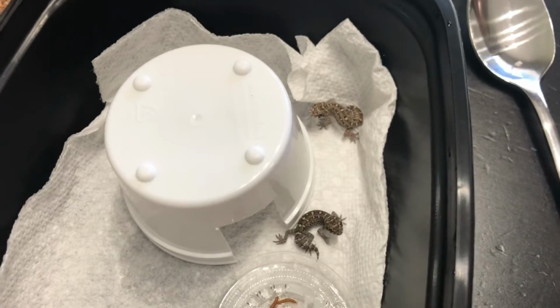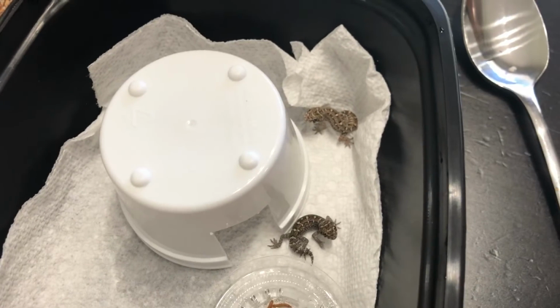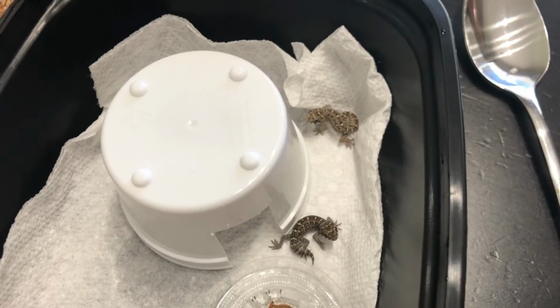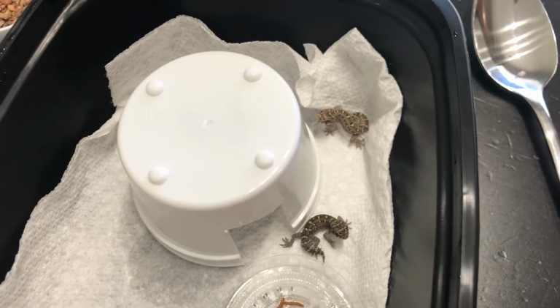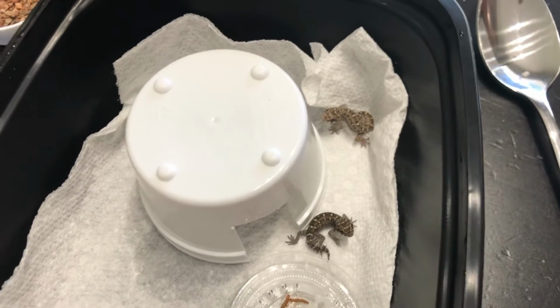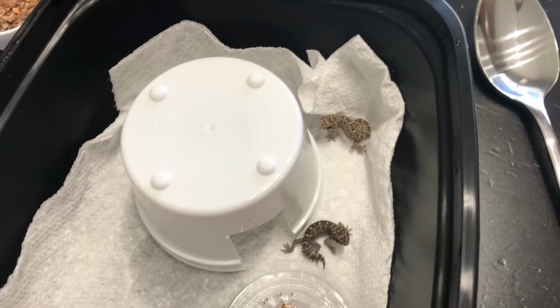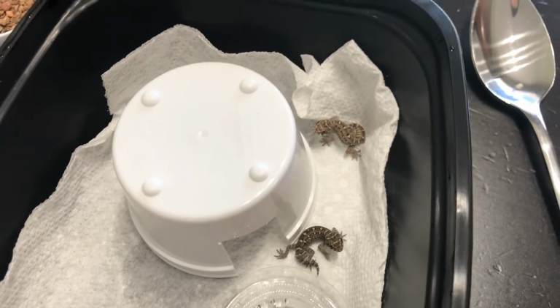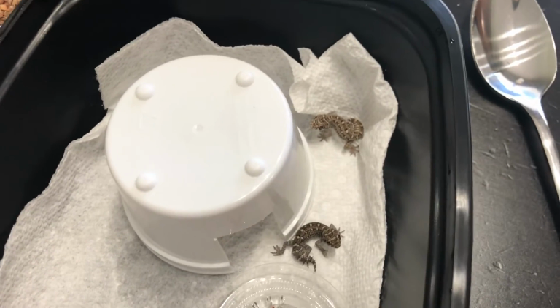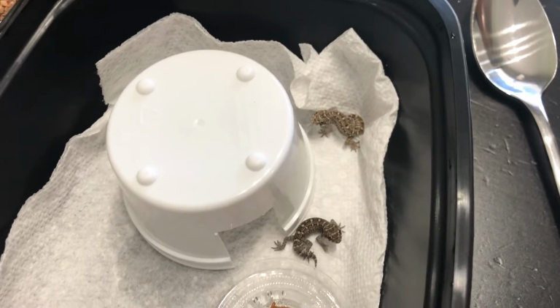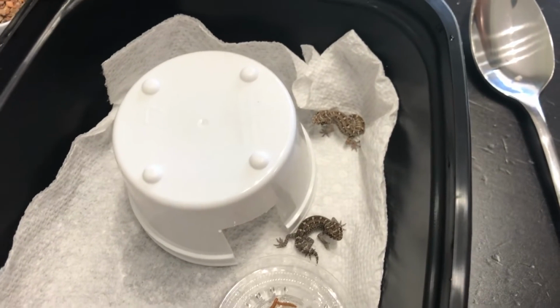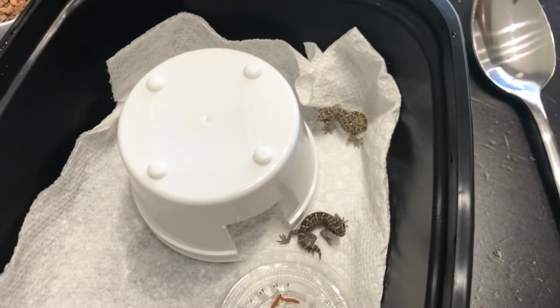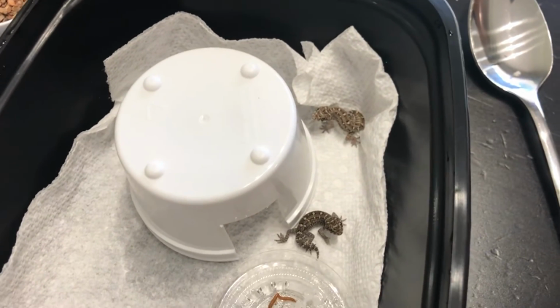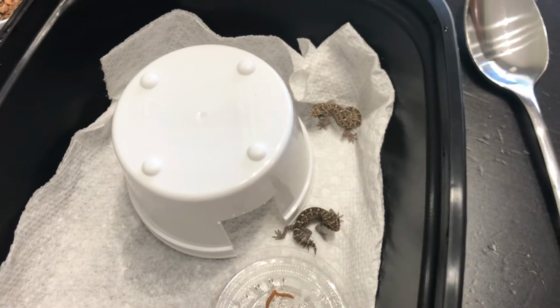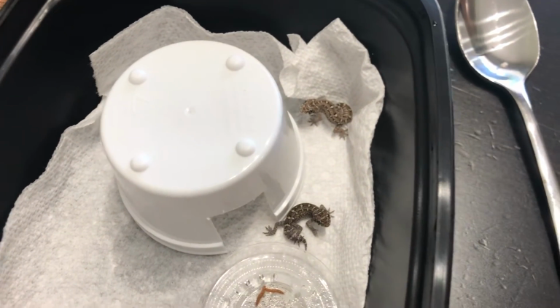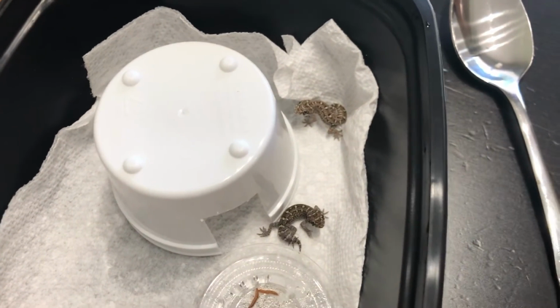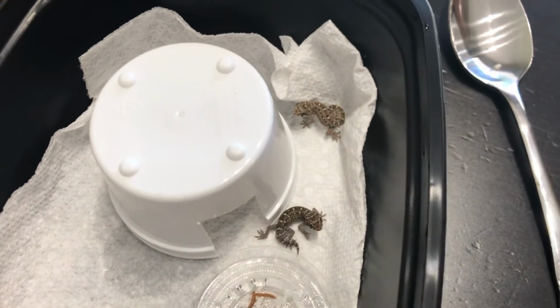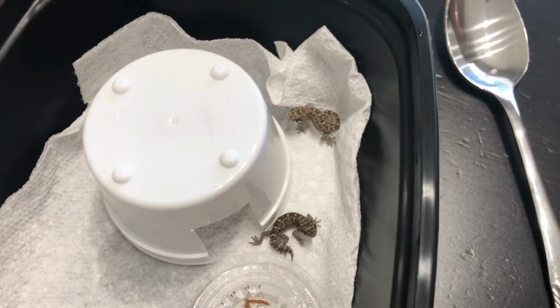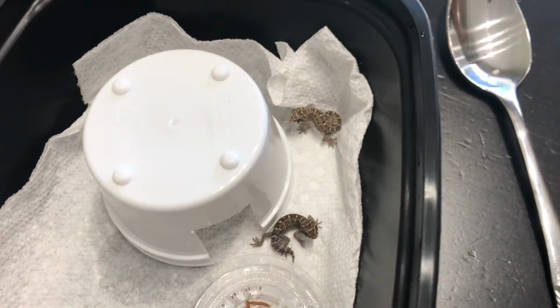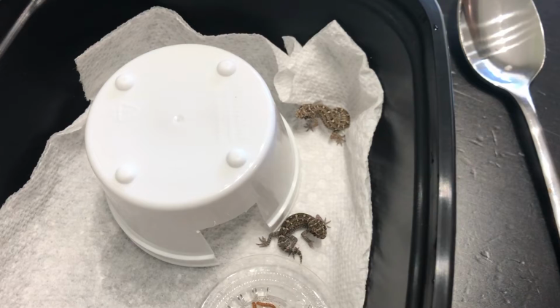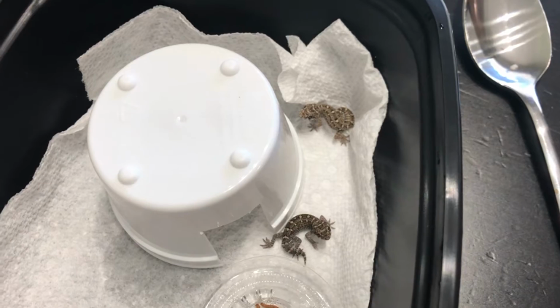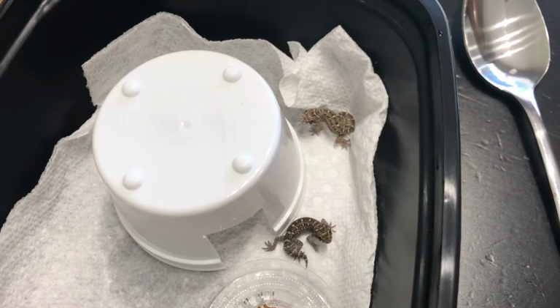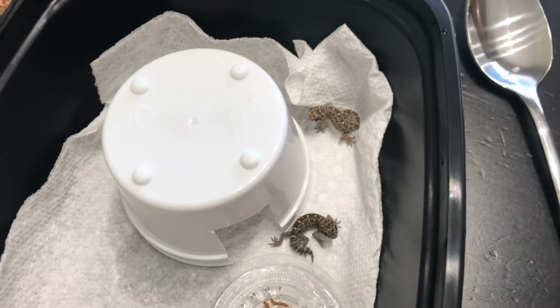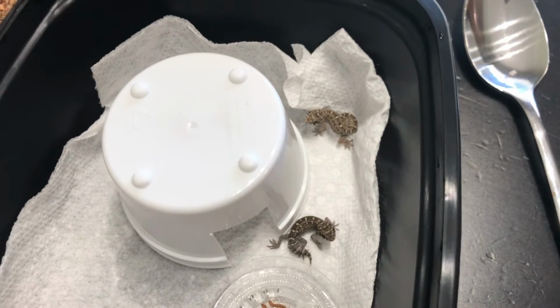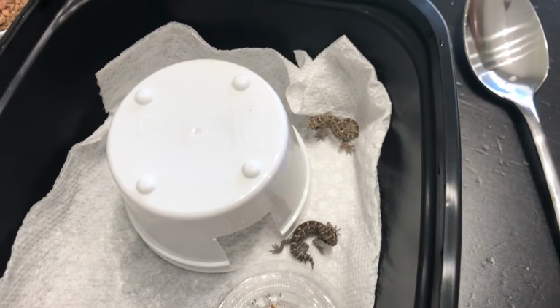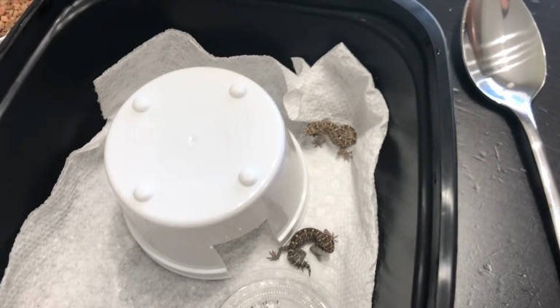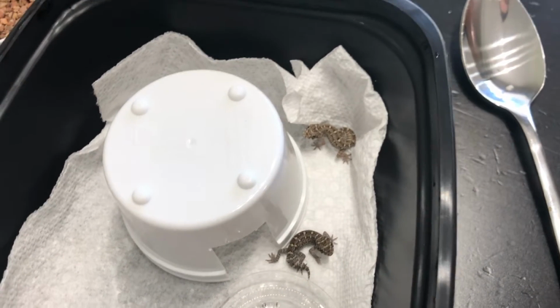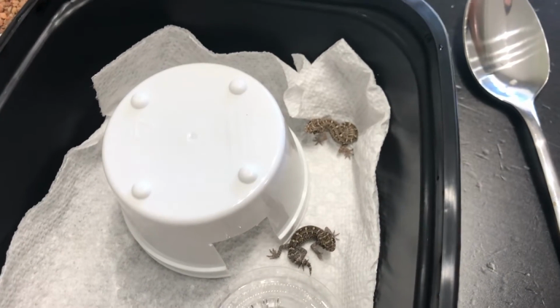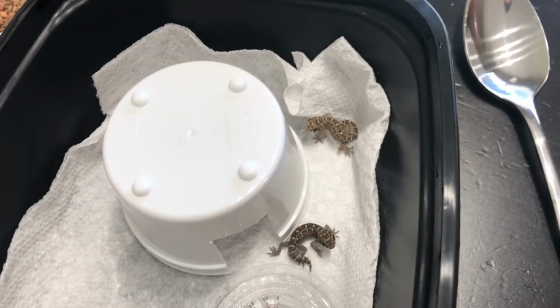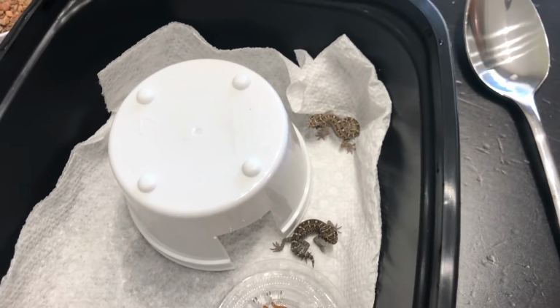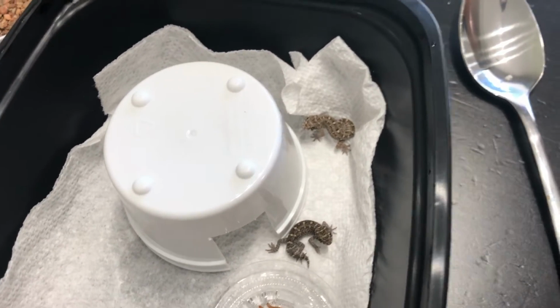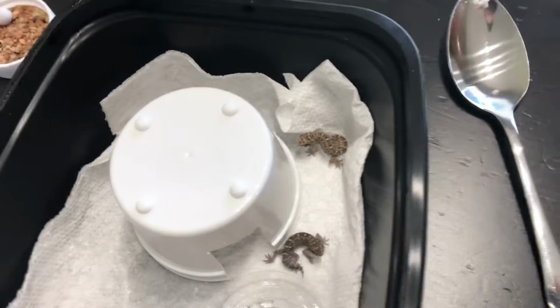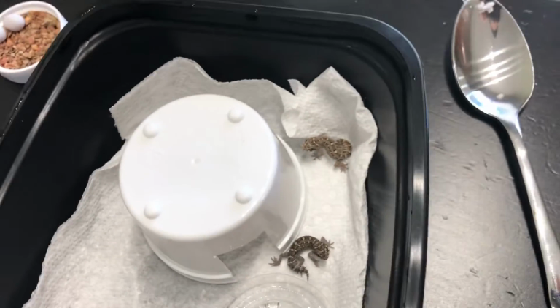Comment, rate, and subscribe. Let me know what you think of the first two baby viper geckos I hatched out.